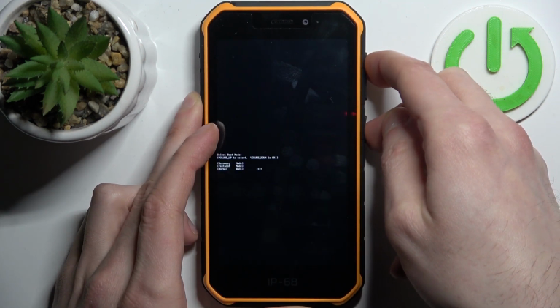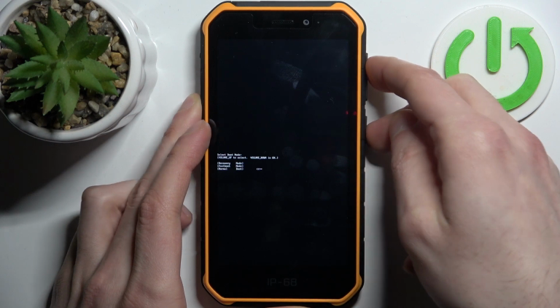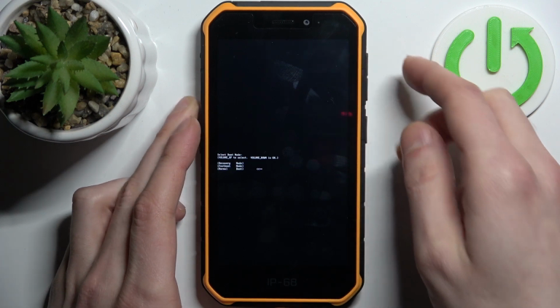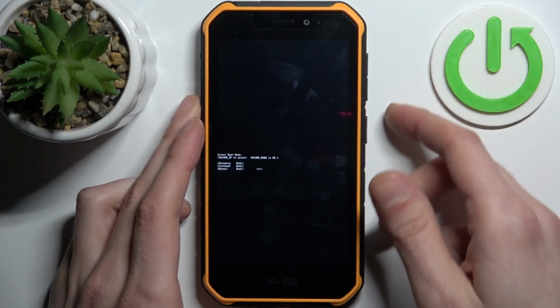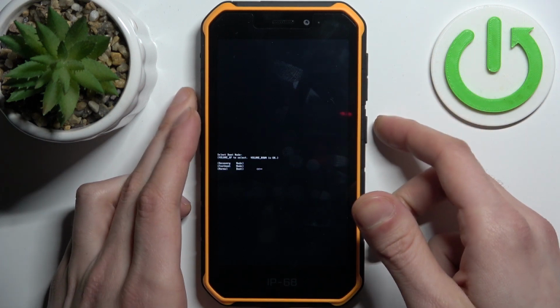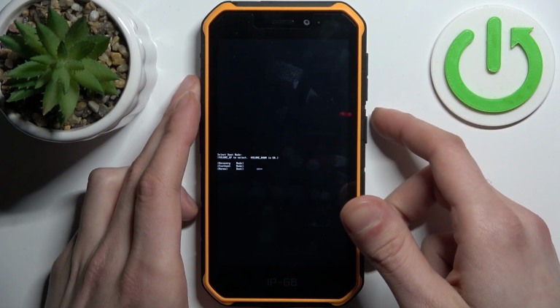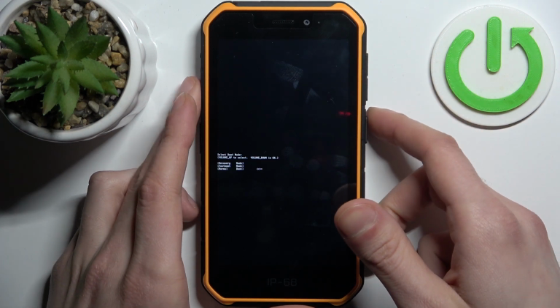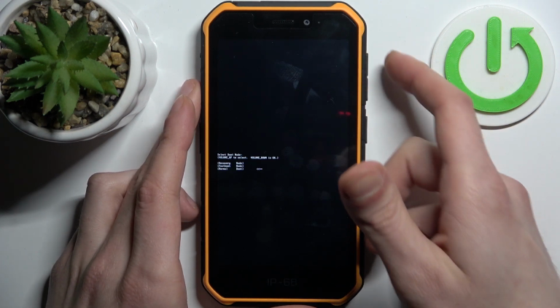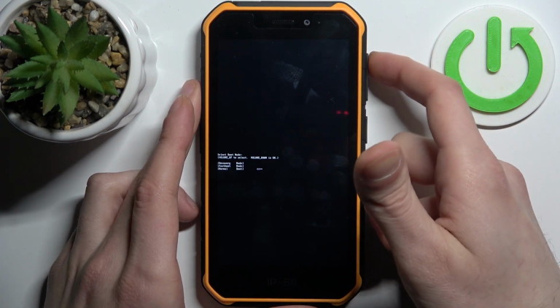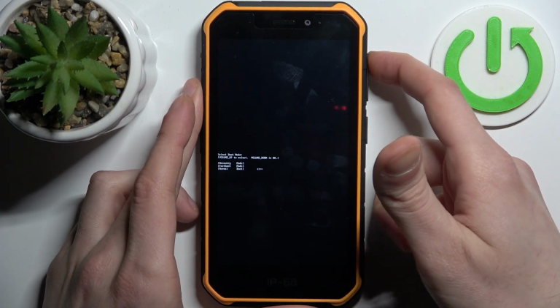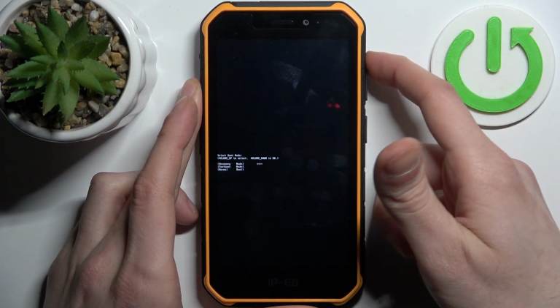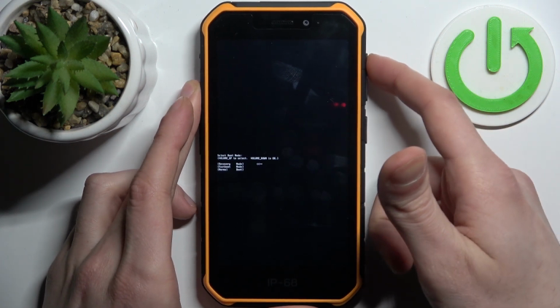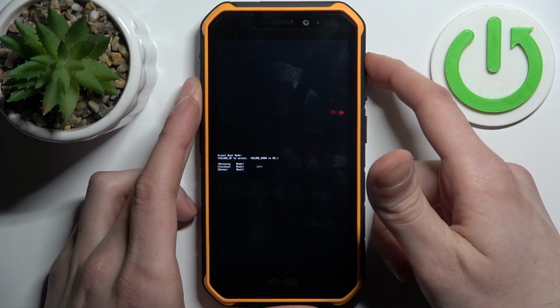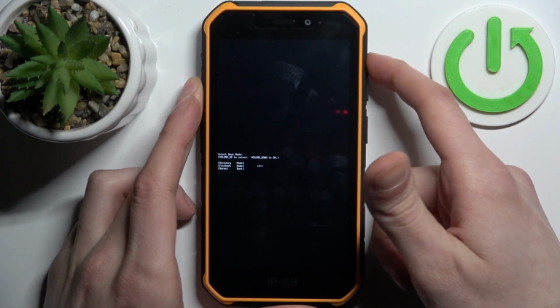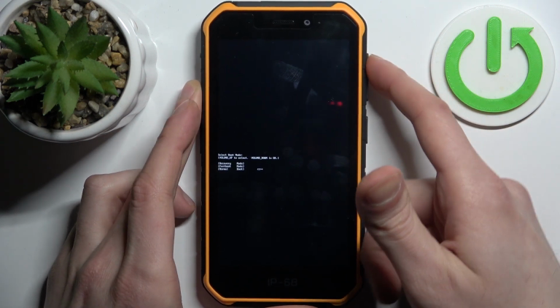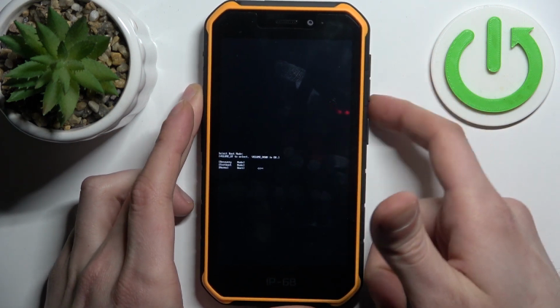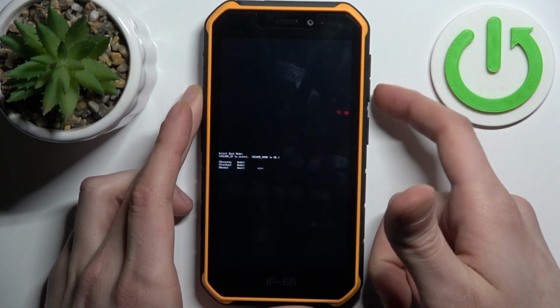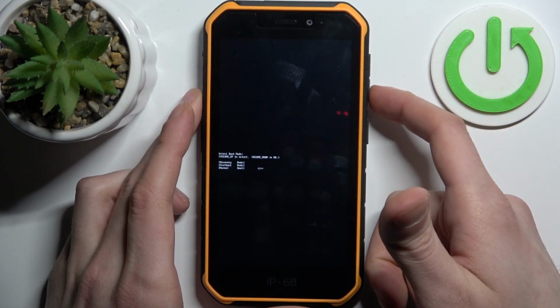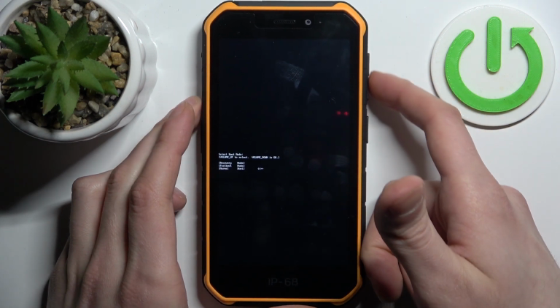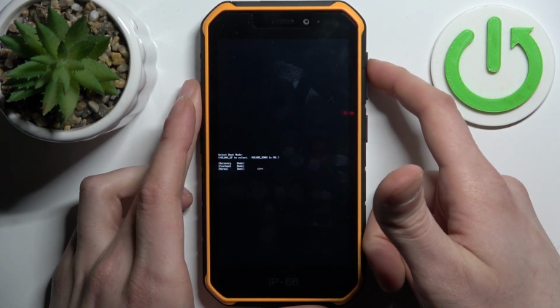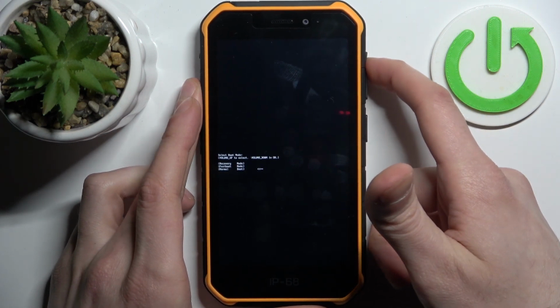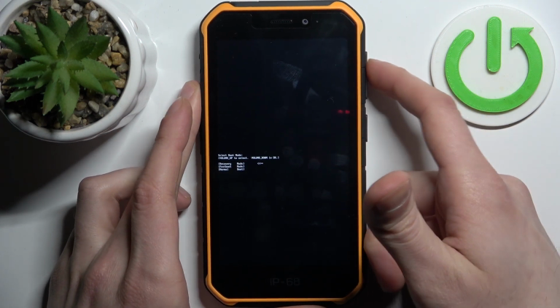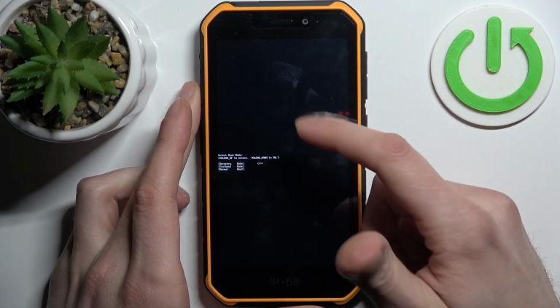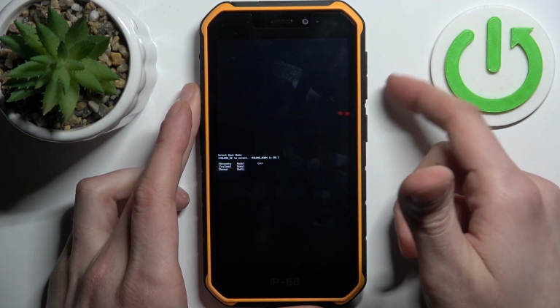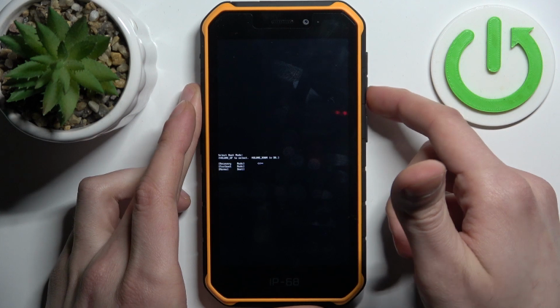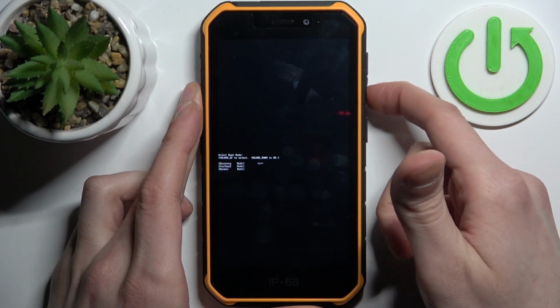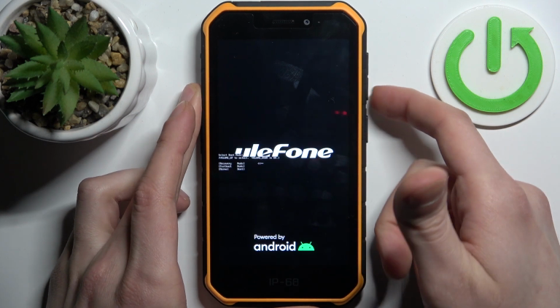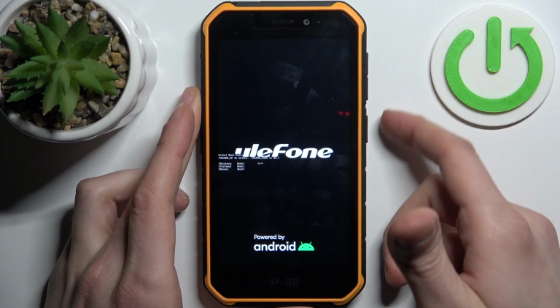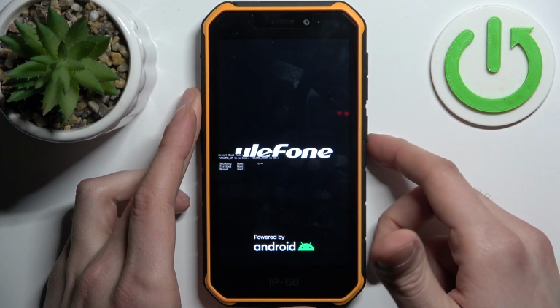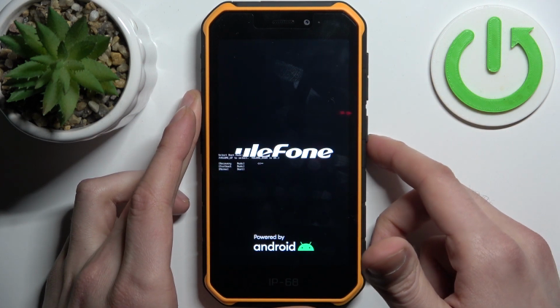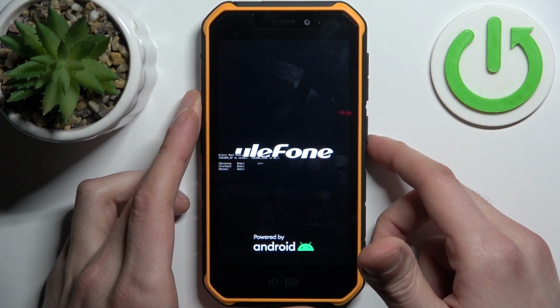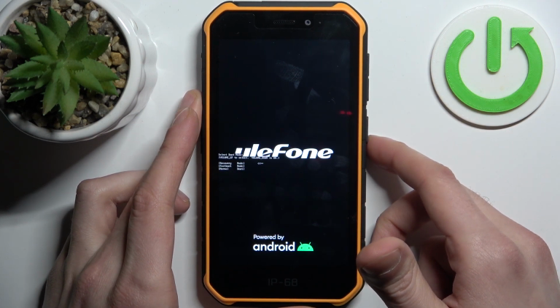In the appeared menu, use volume up to navigate and volume down to select, and select the first option: Recovery Mode.